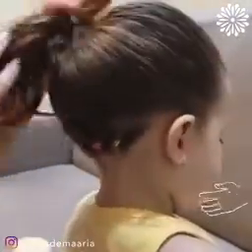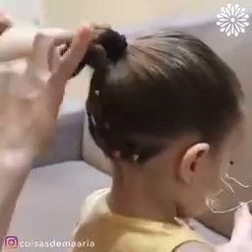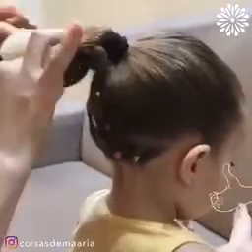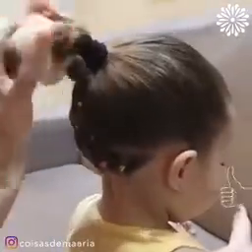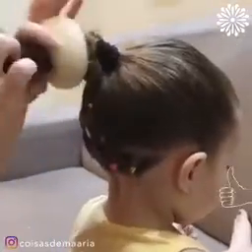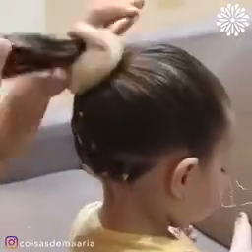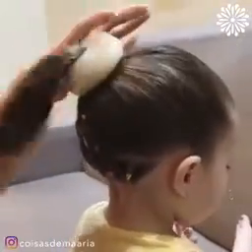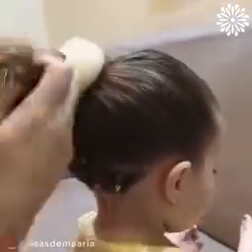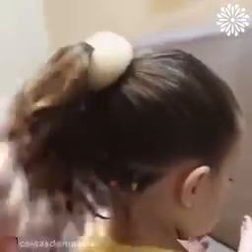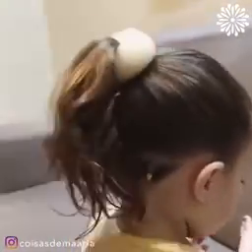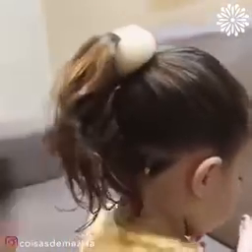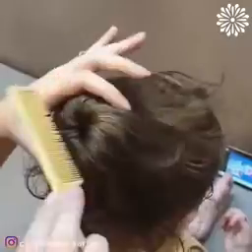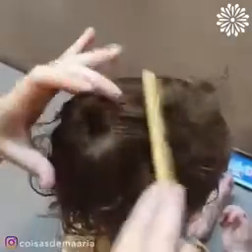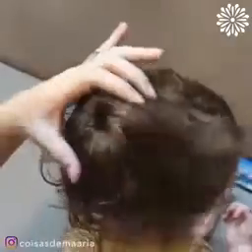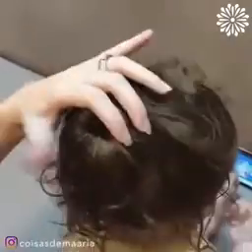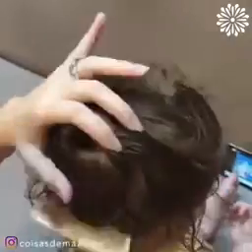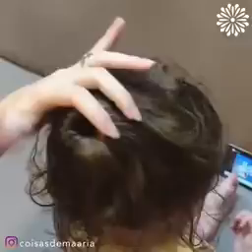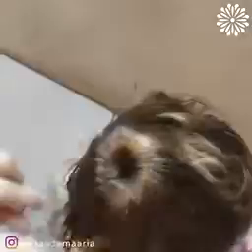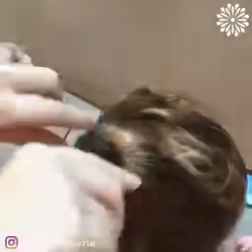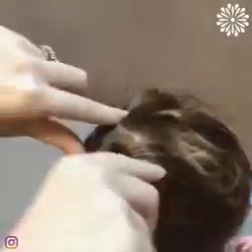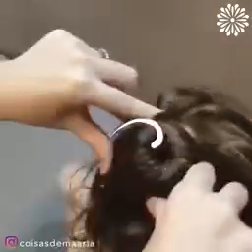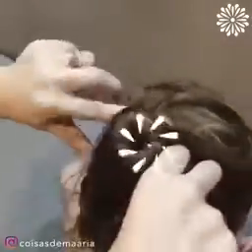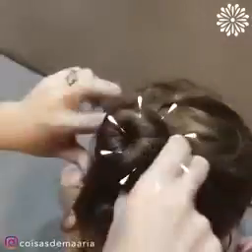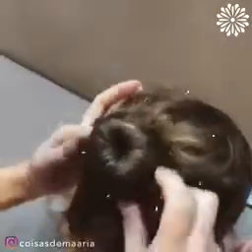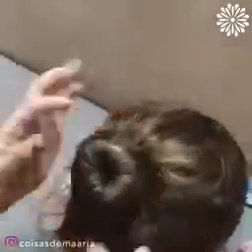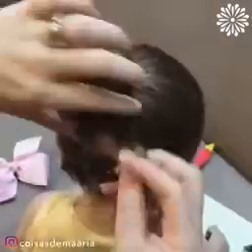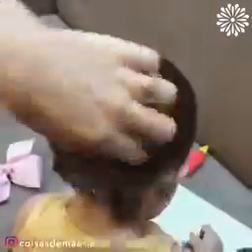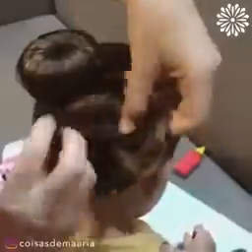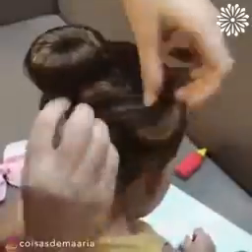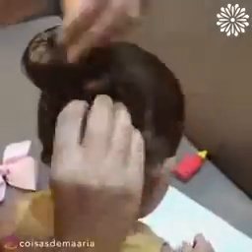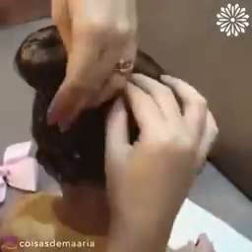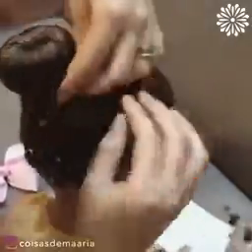Tie the hair into a ponytail and then wrap it into a bun with a ribbon. We're obsessed with this!